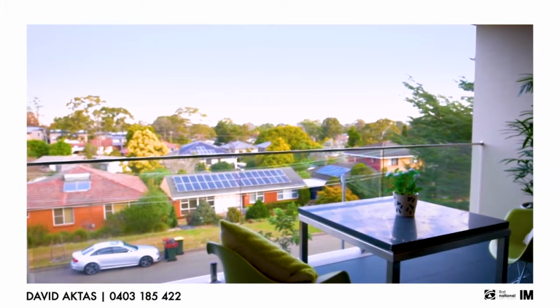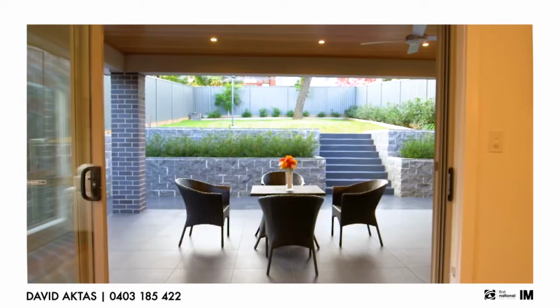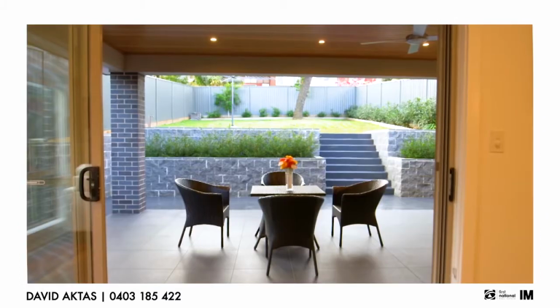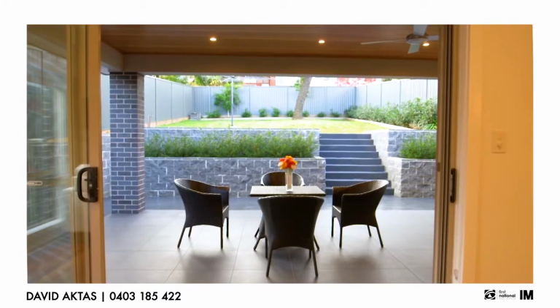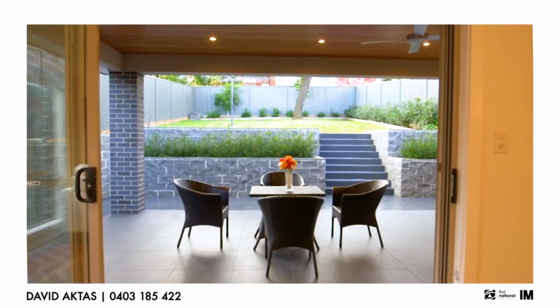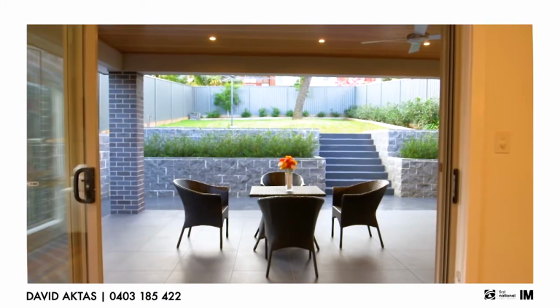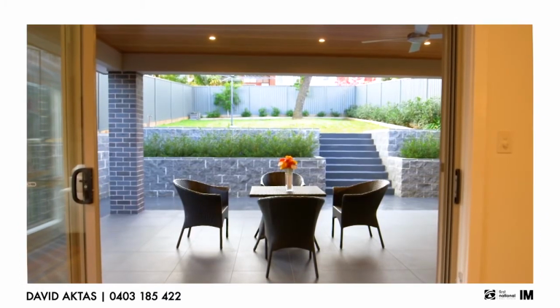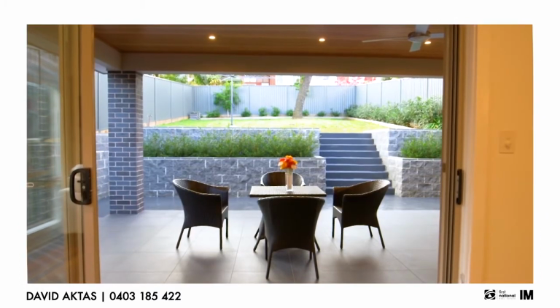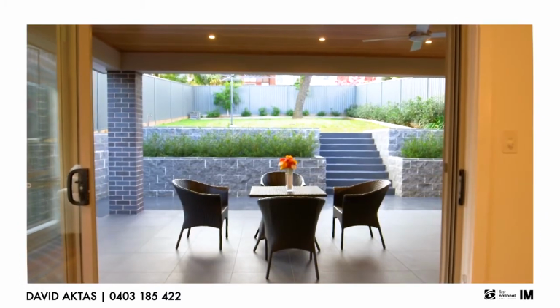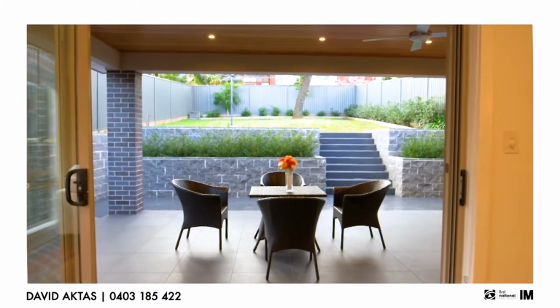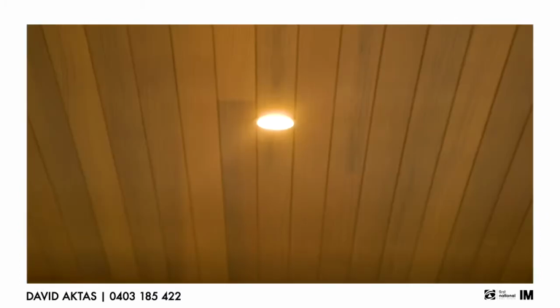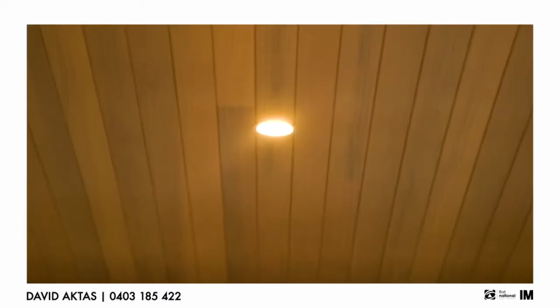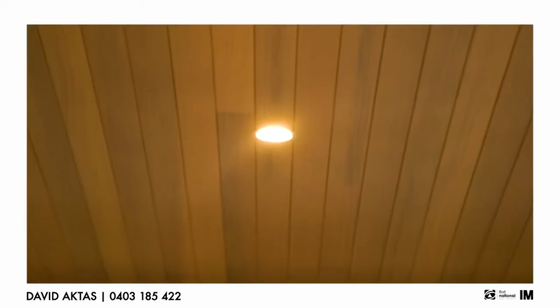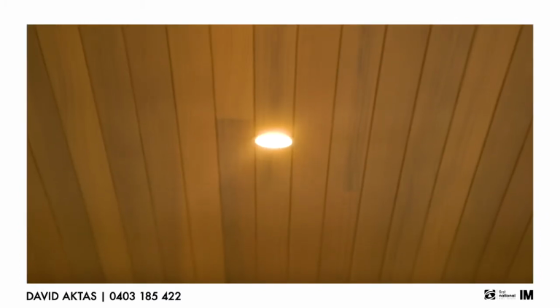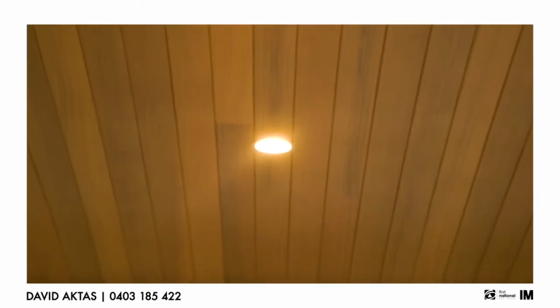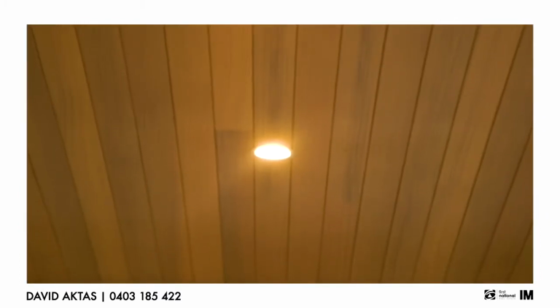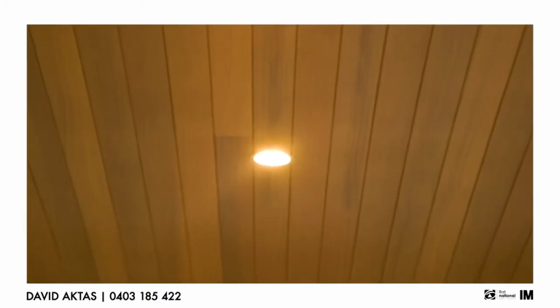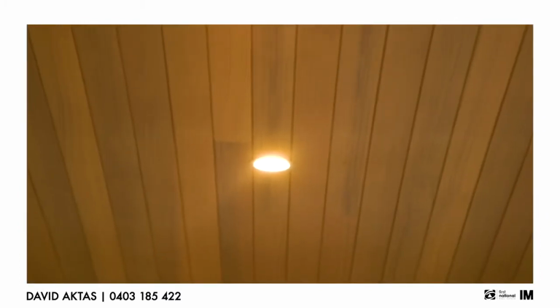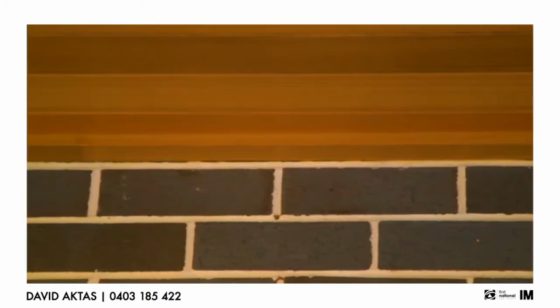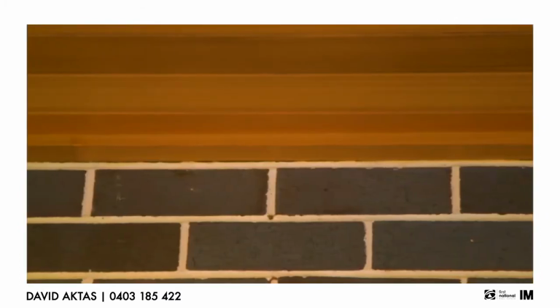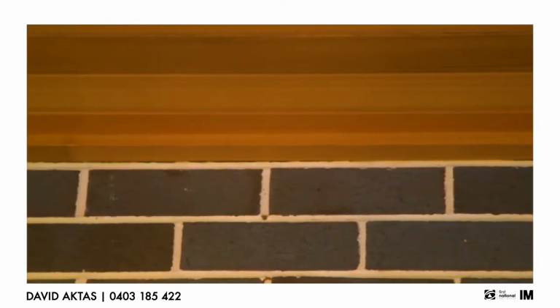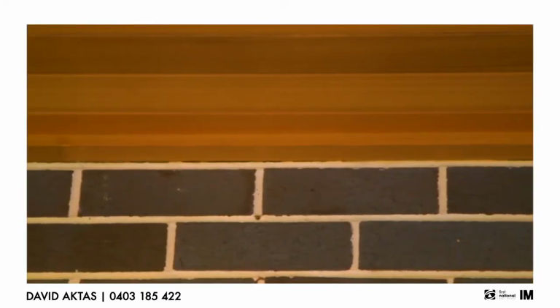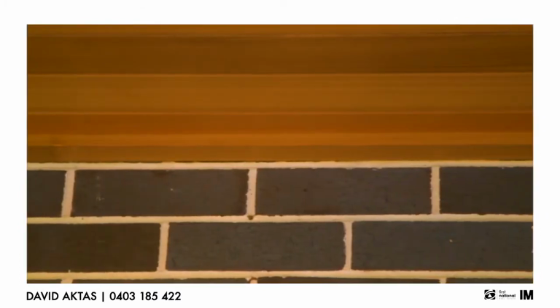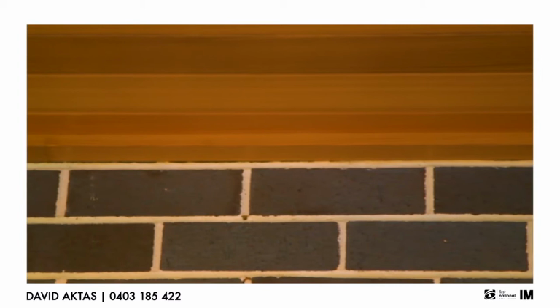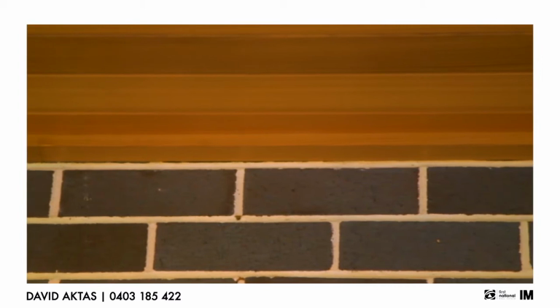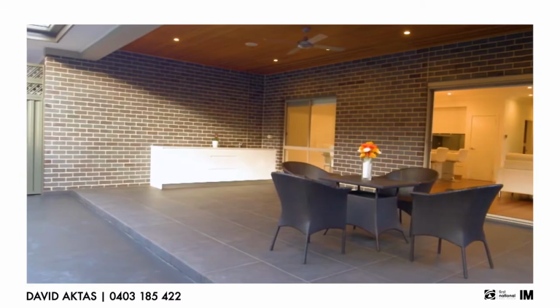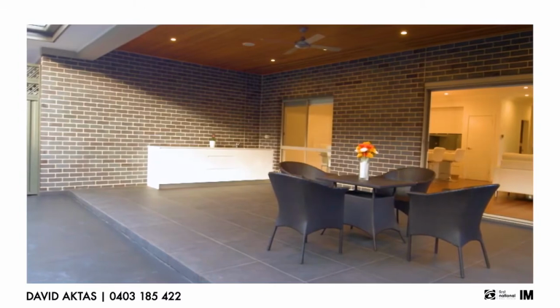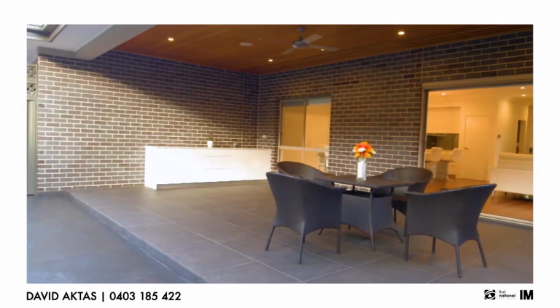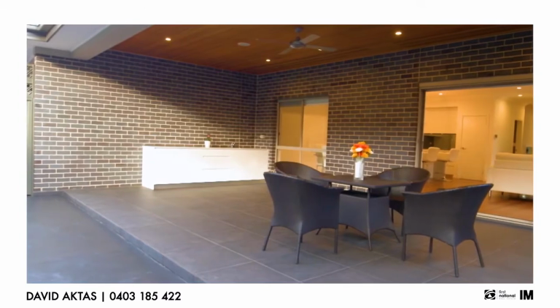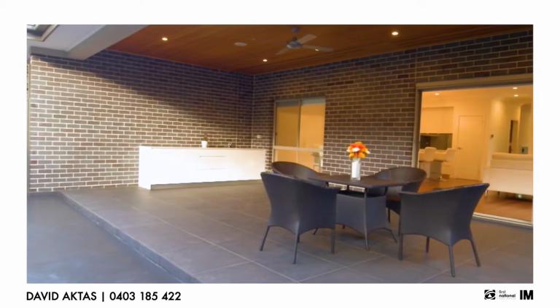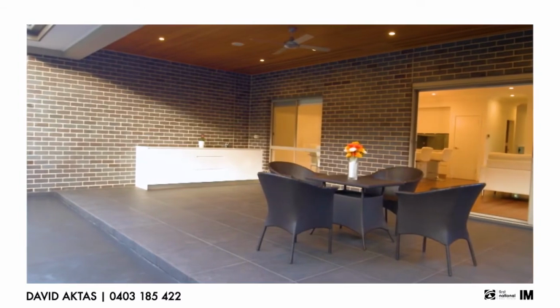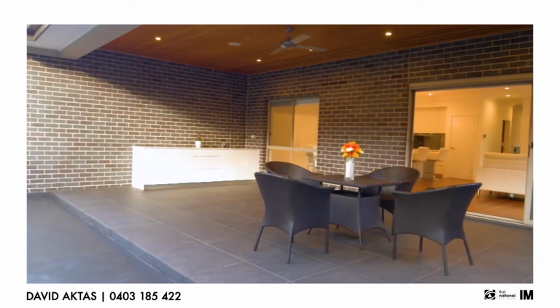Huge alfresco area with cedar timber ceilings and kitchenette, making it perfect for those Sunday afternoon barbecues.